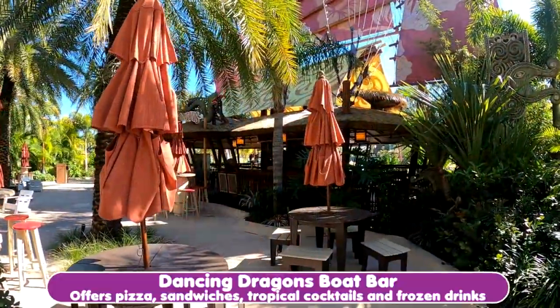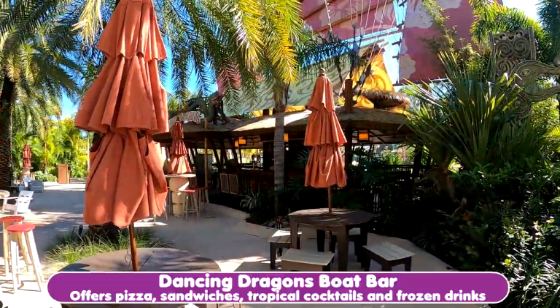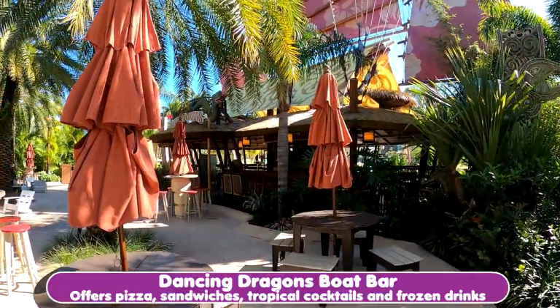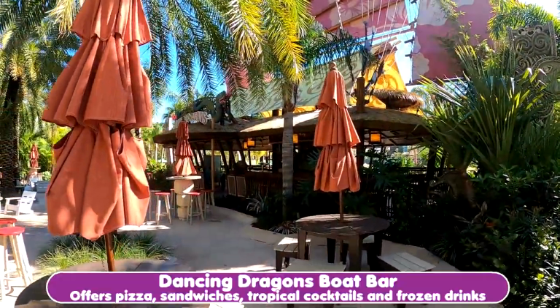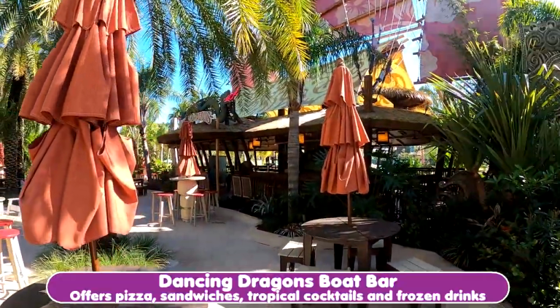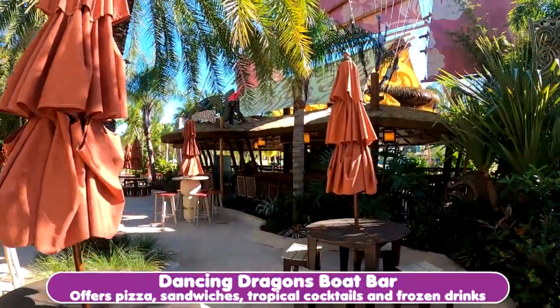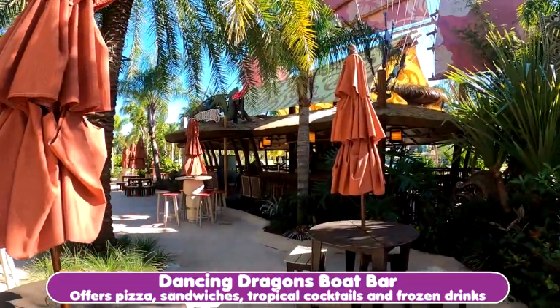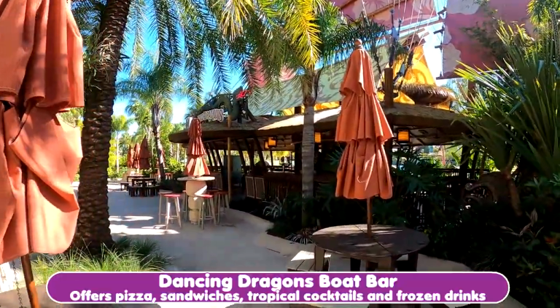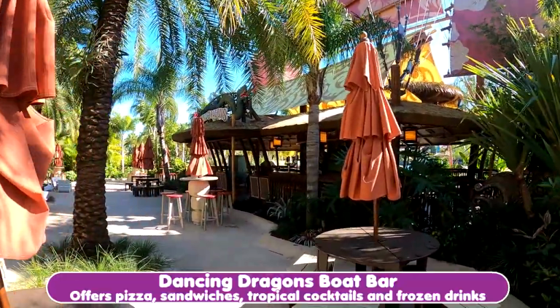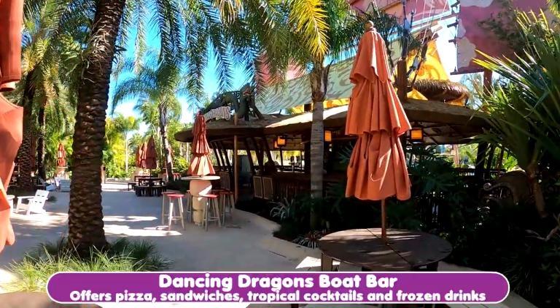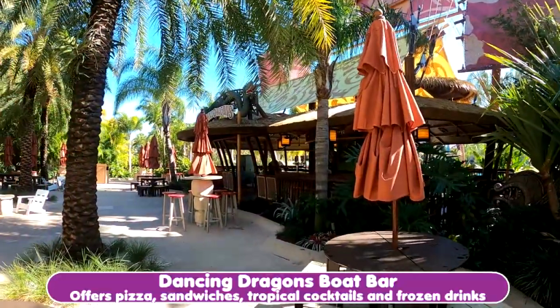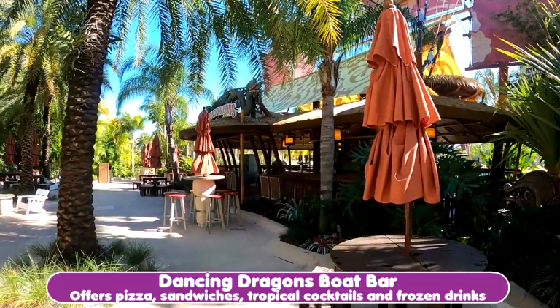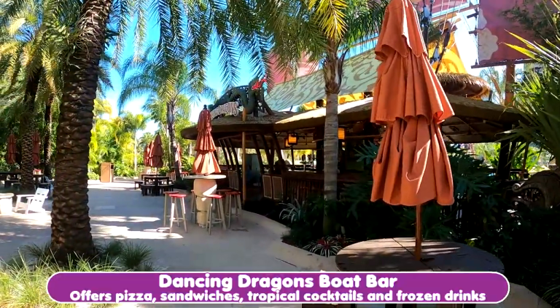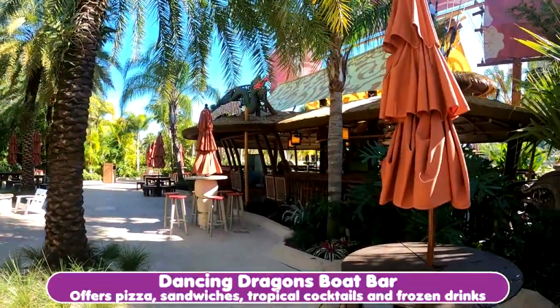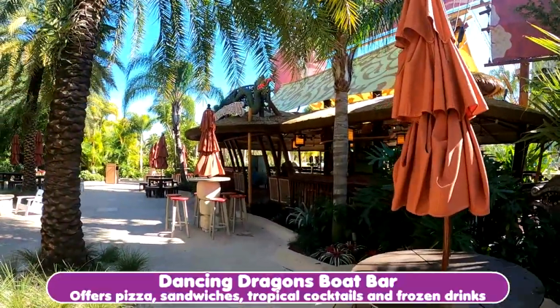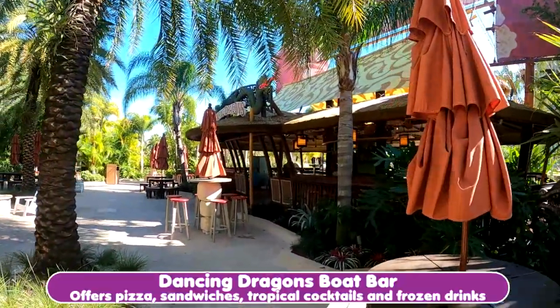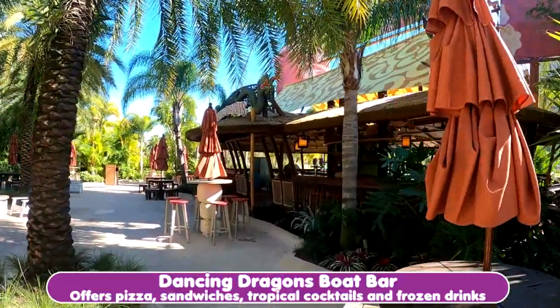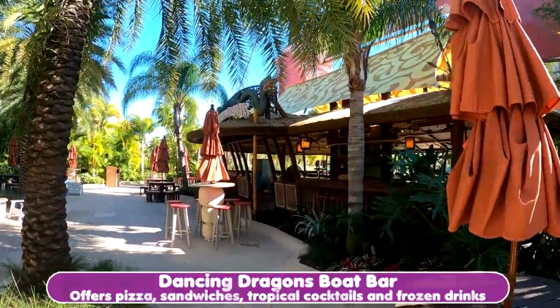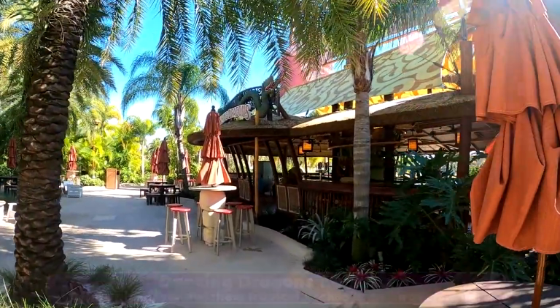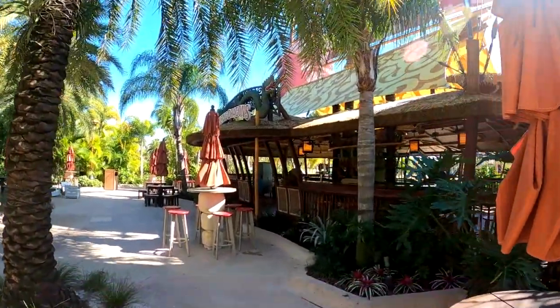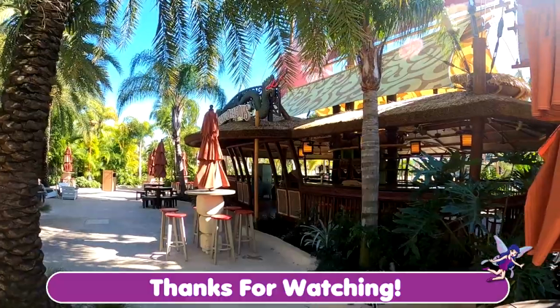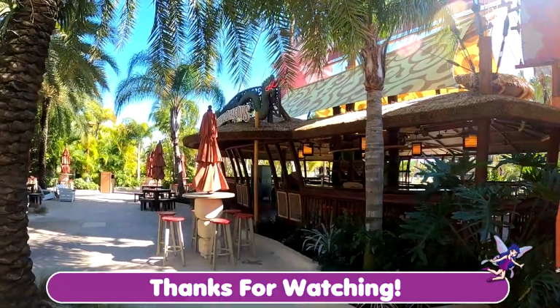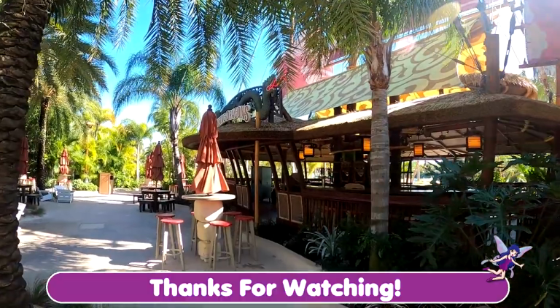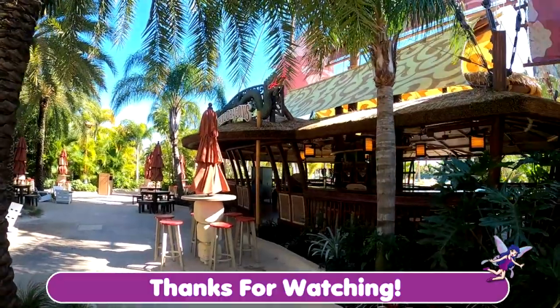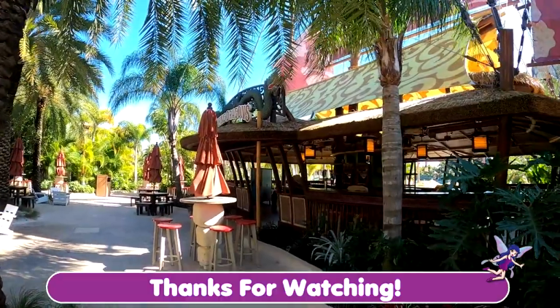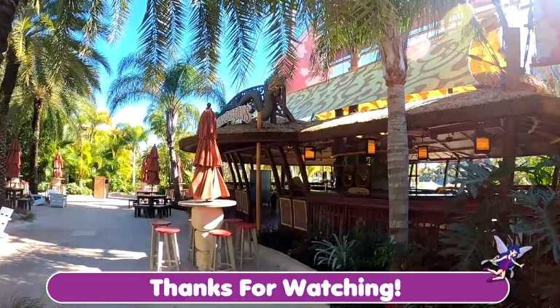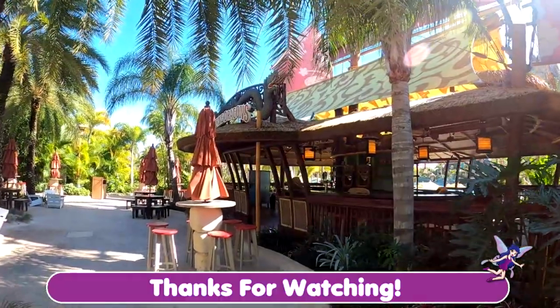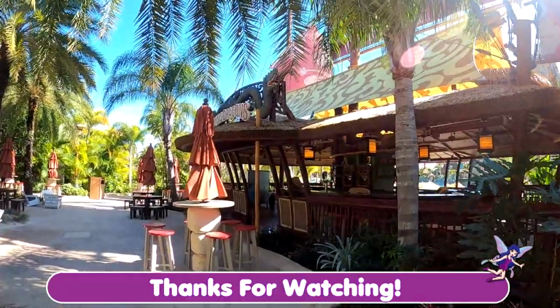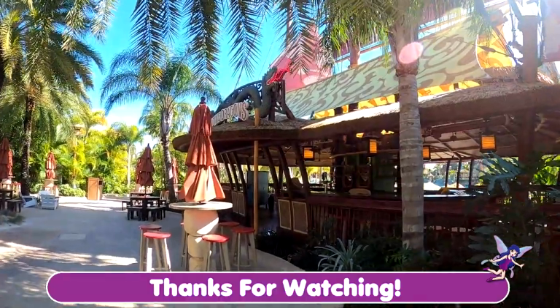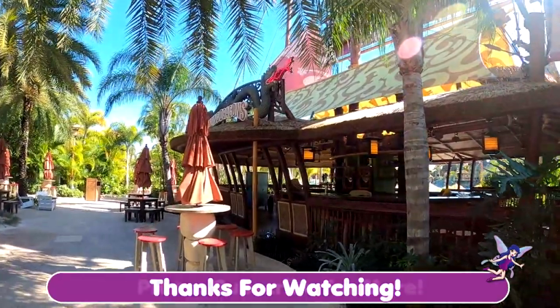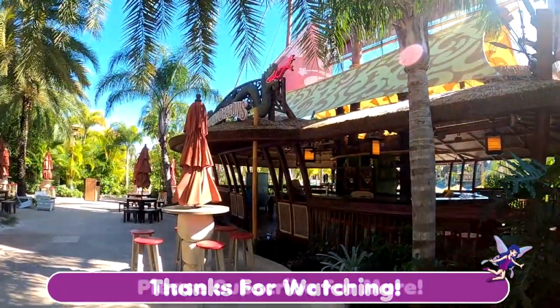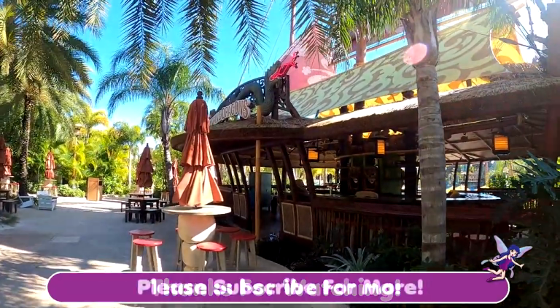This is the Dancing Dragons. It is another restaurant here at Volcano Bay. It's got a bar.